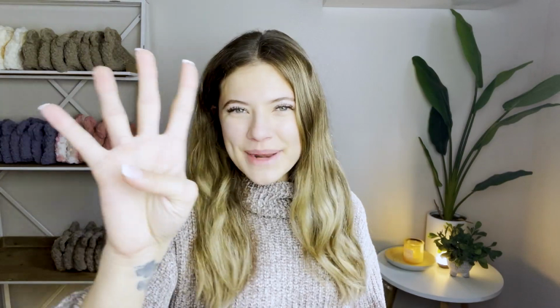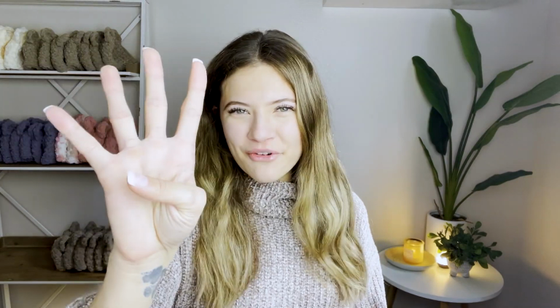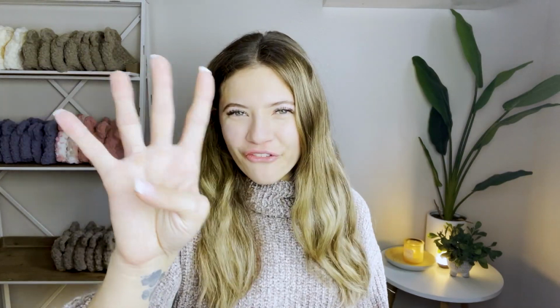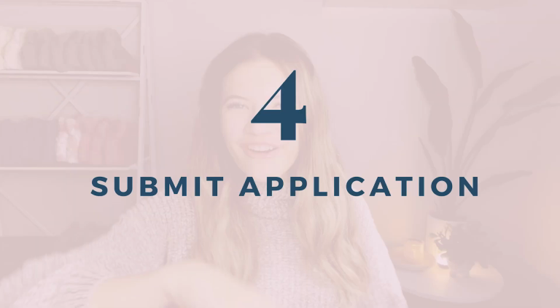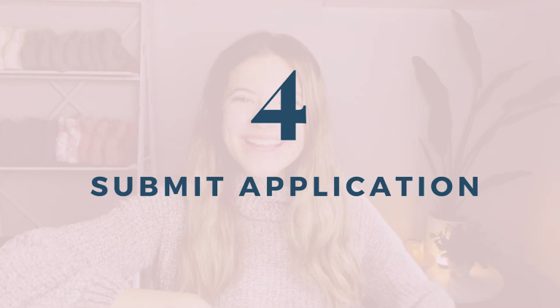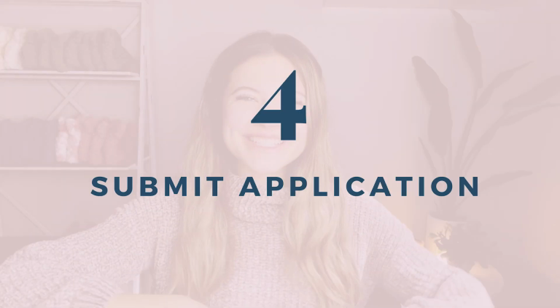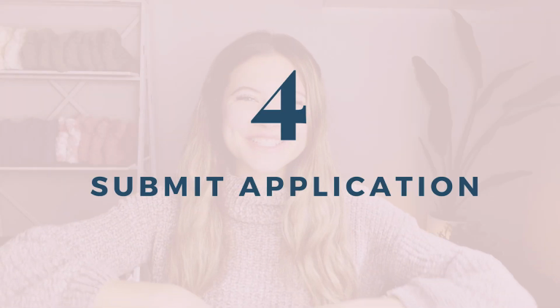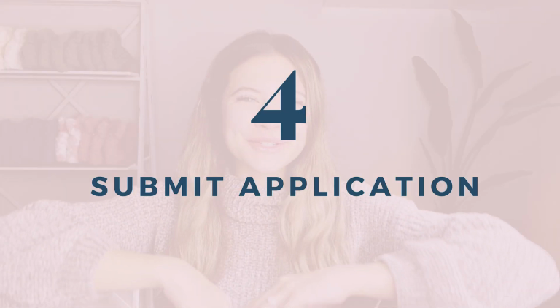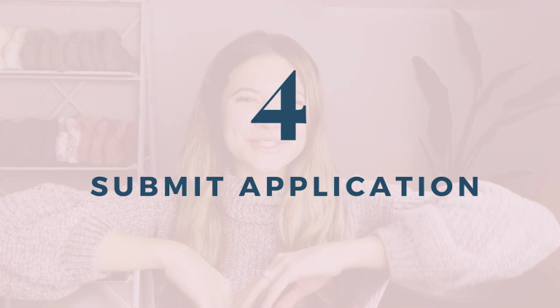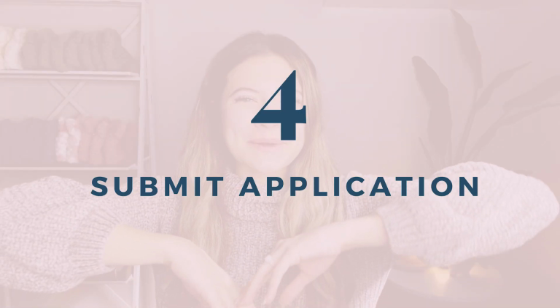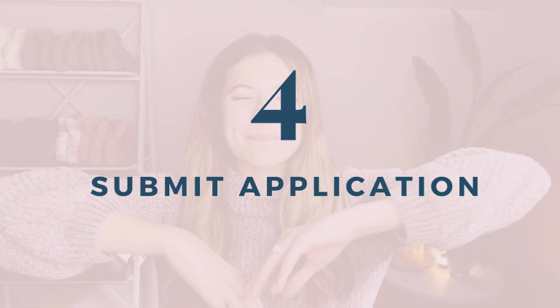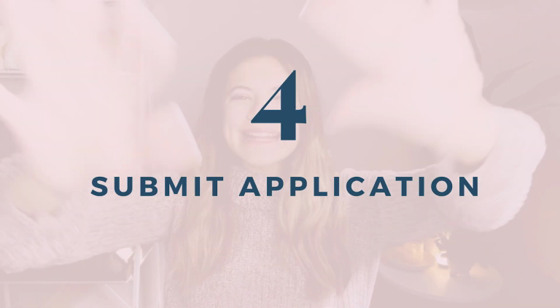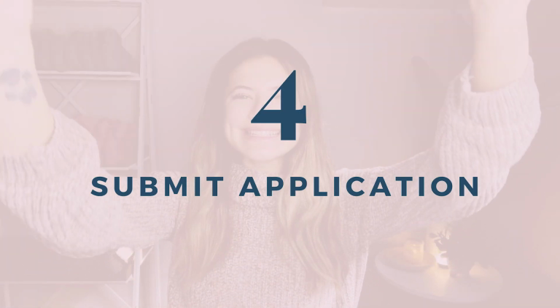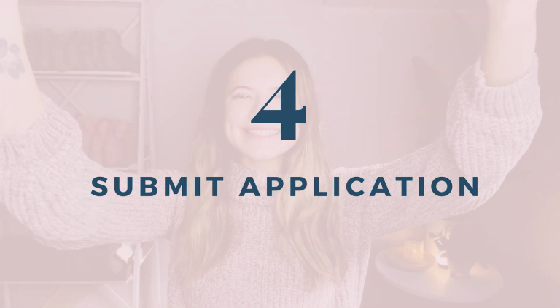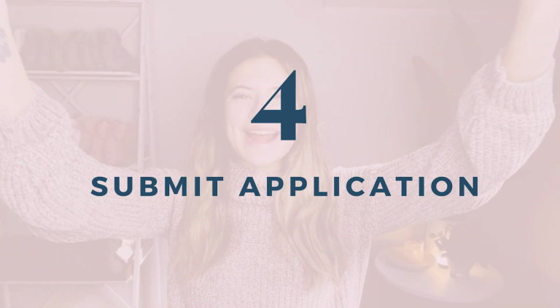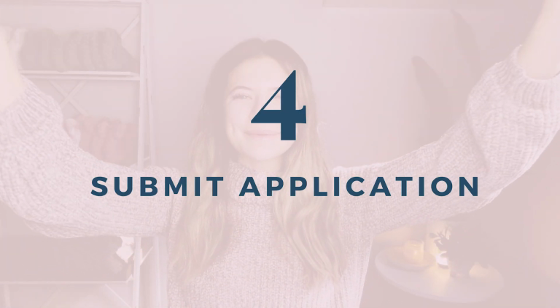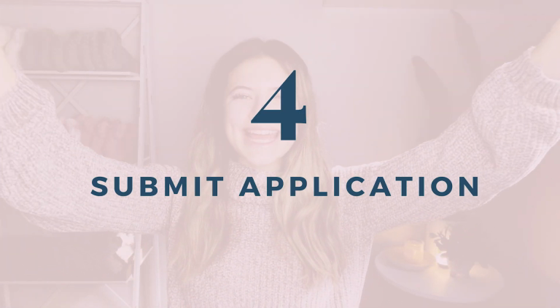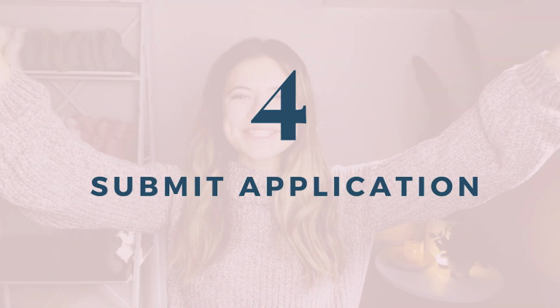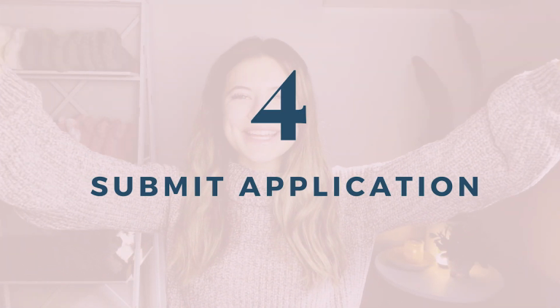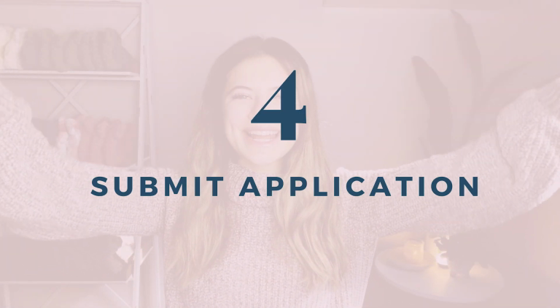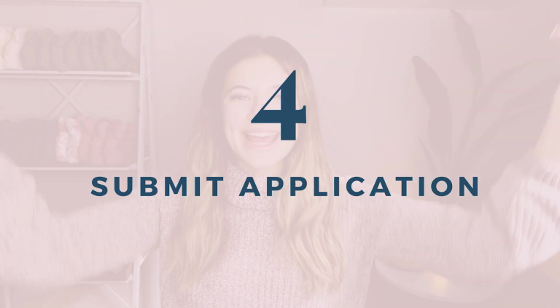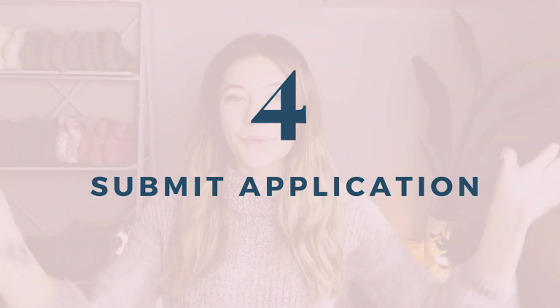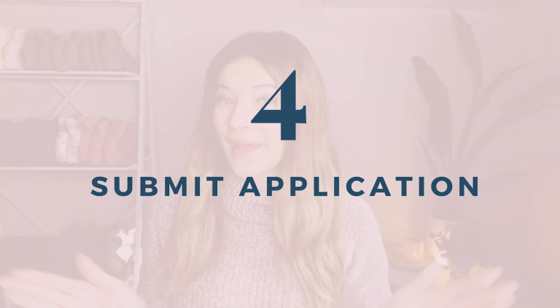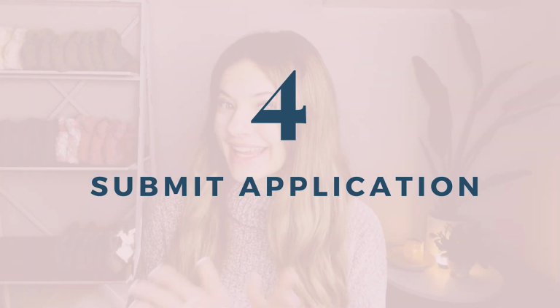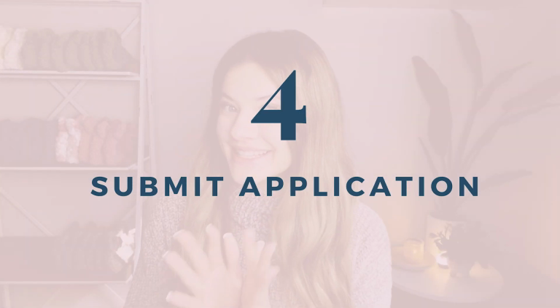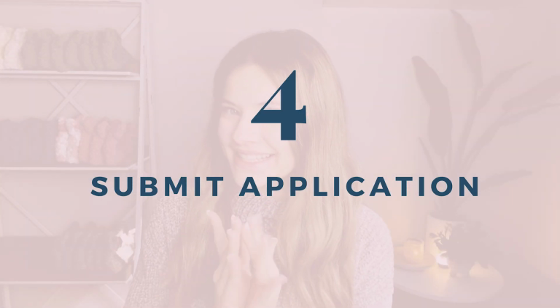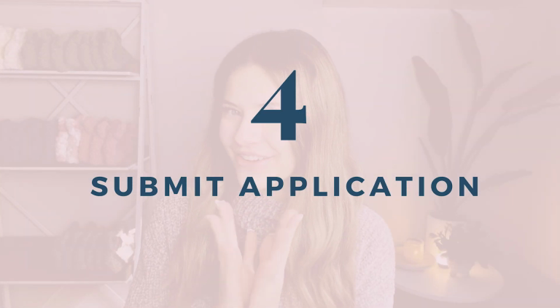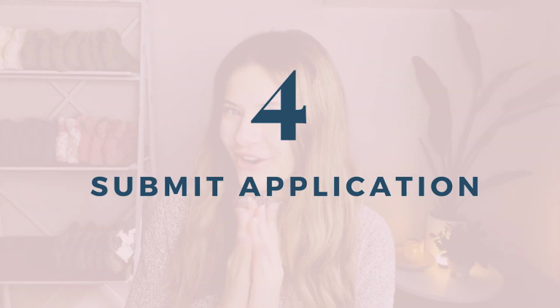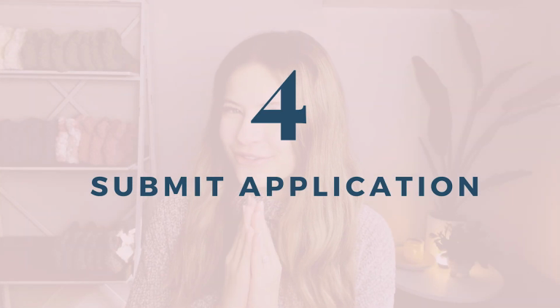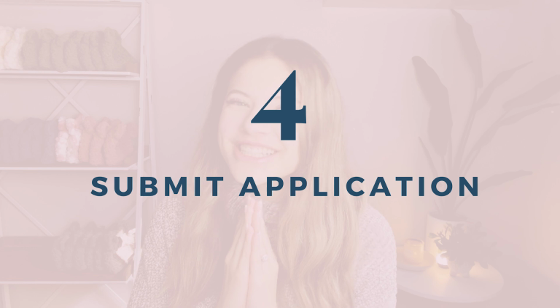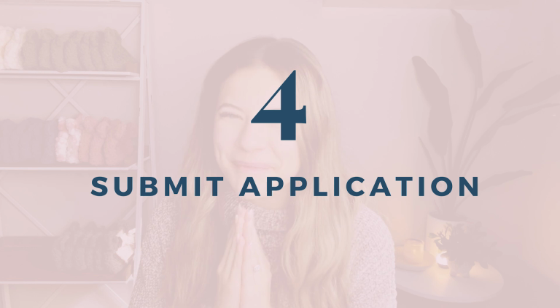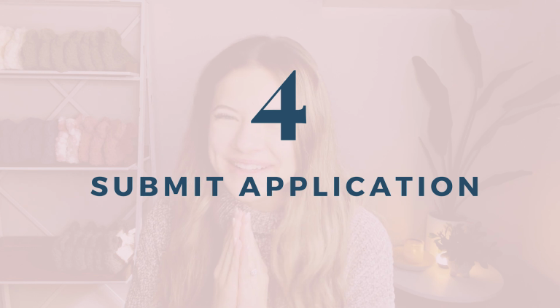Step four is to submit your application and wait for a response.